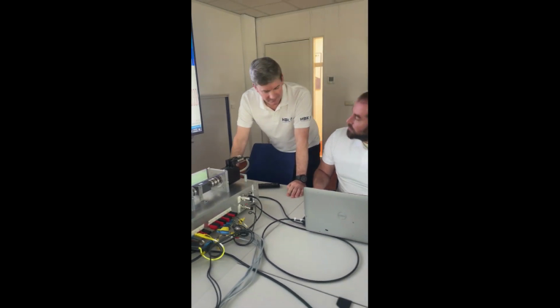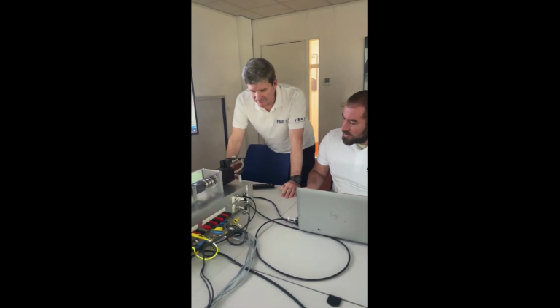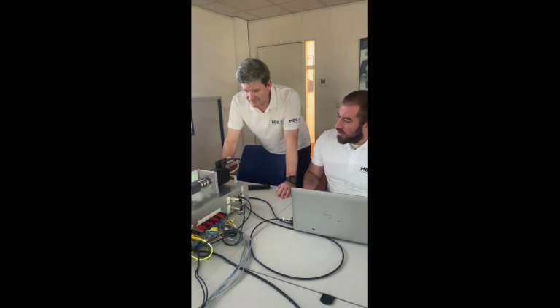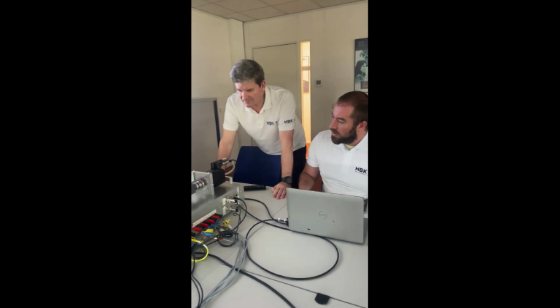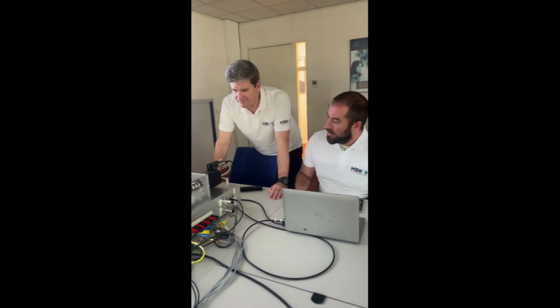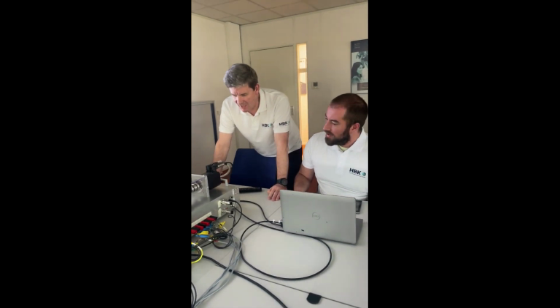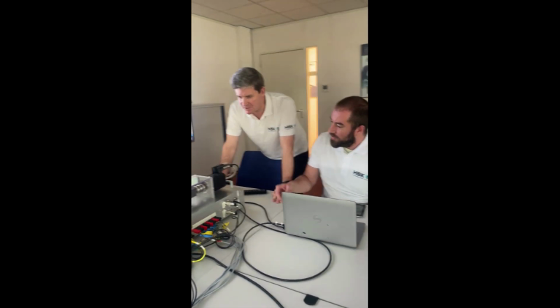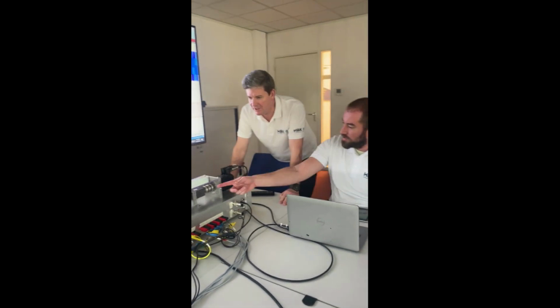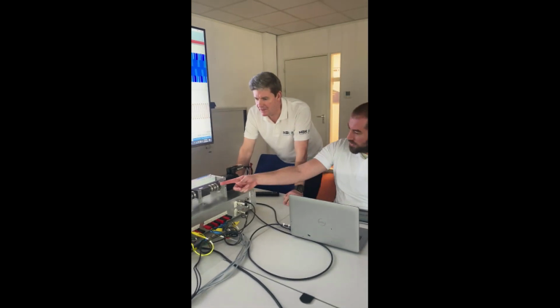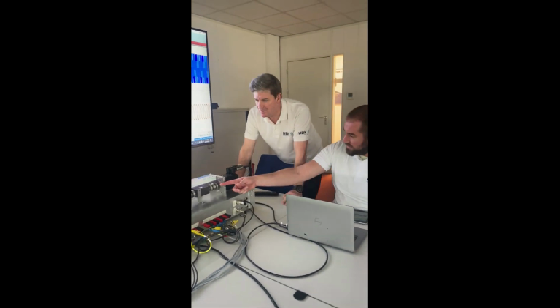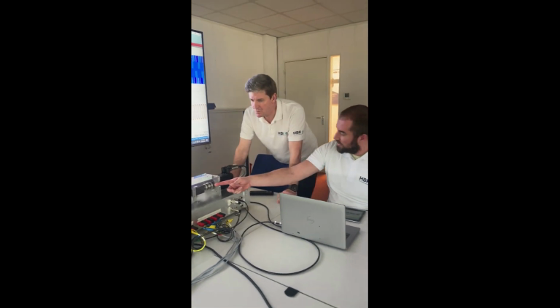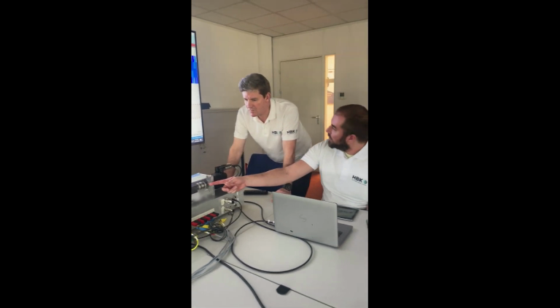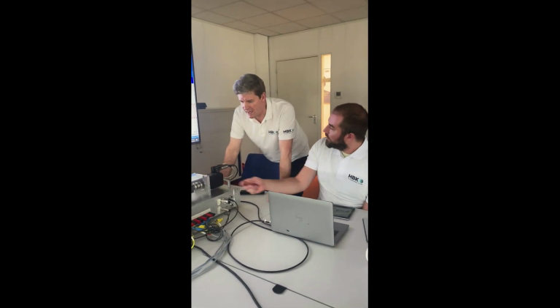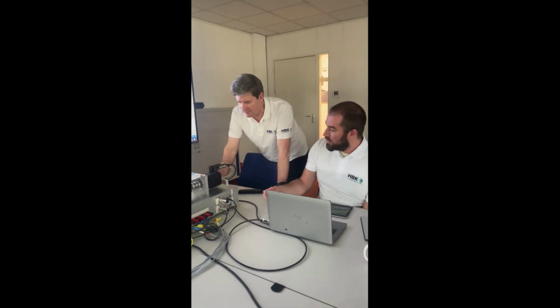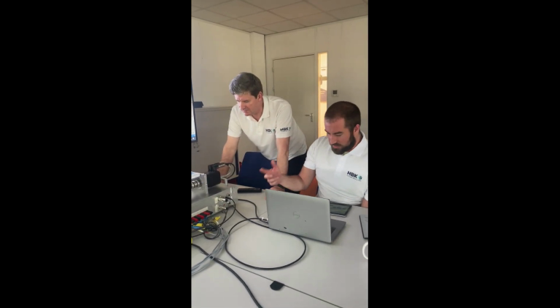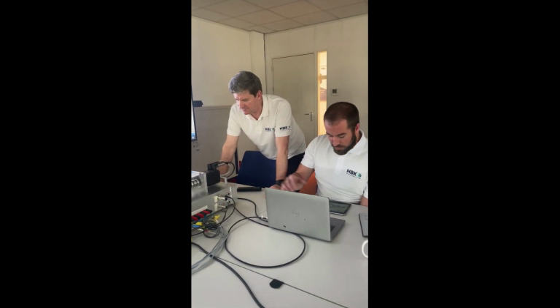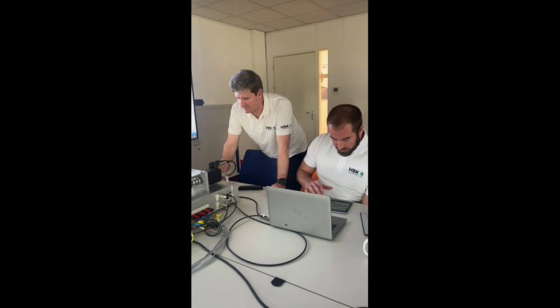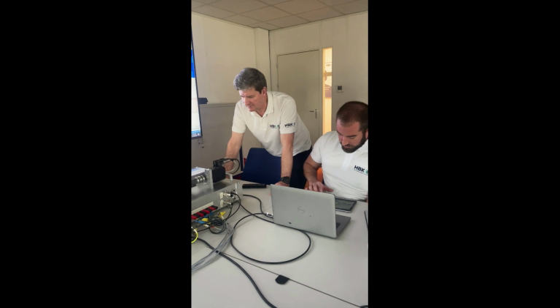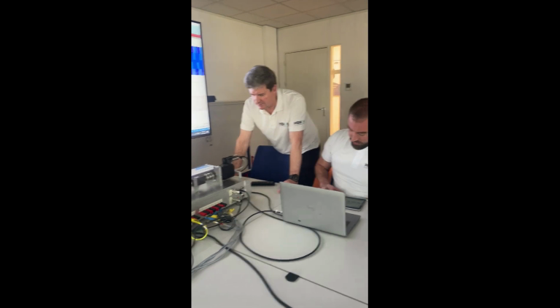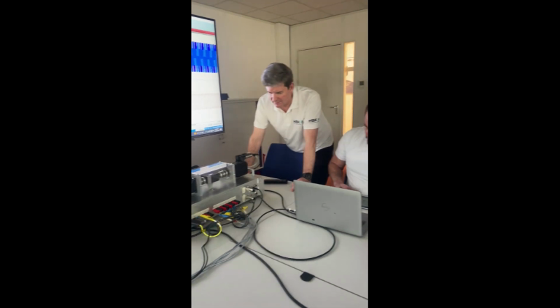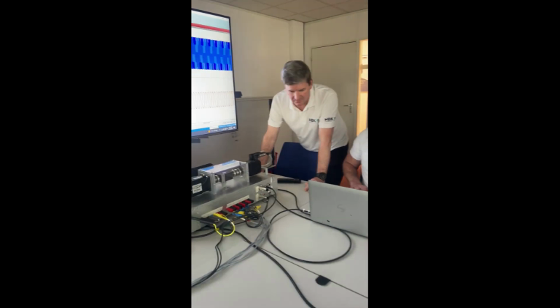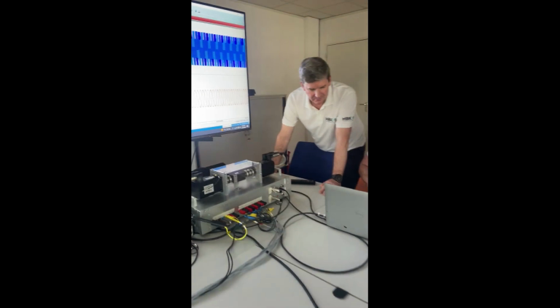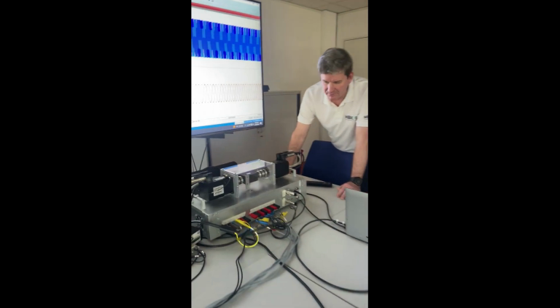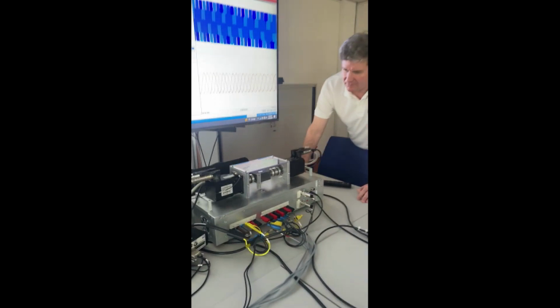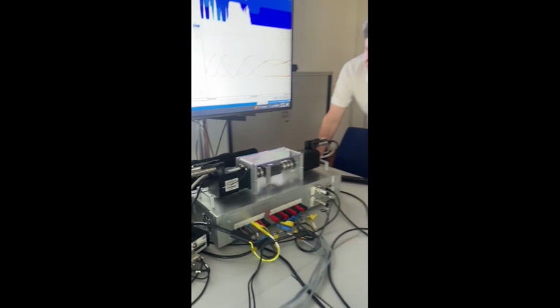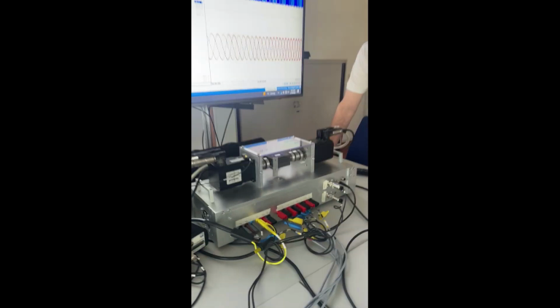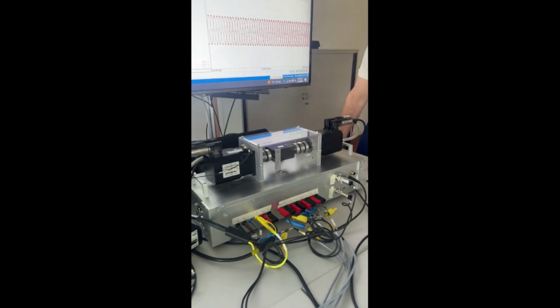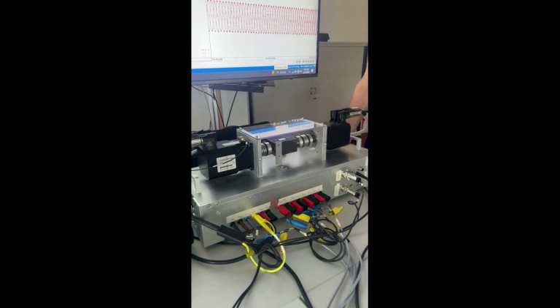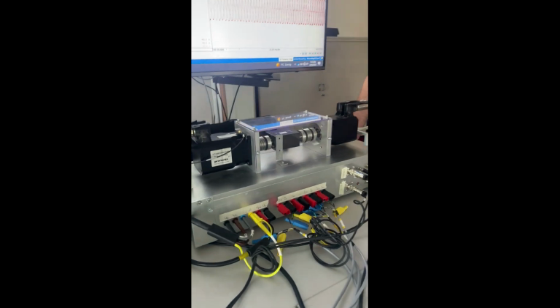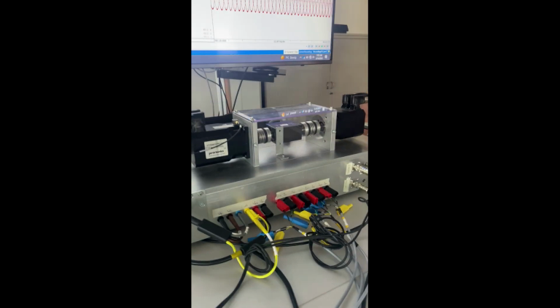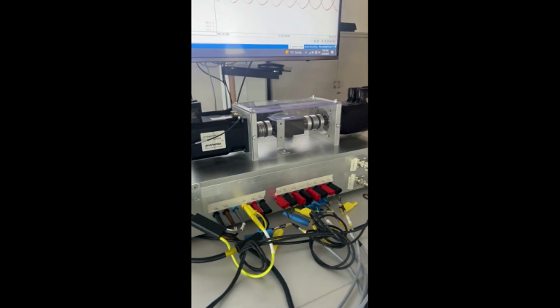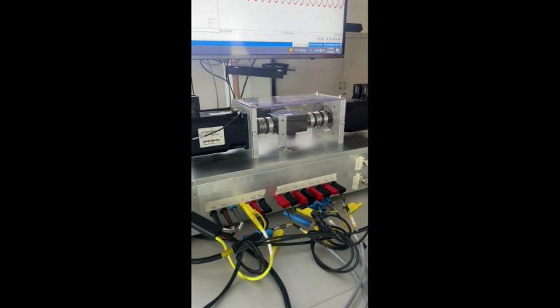So it is a dyno. Absolutely. We've got a torque sensor. We've got spinning — we can spin it in both directions.